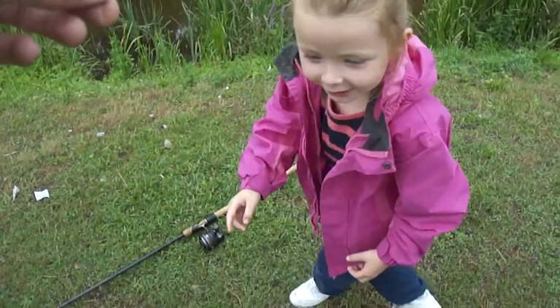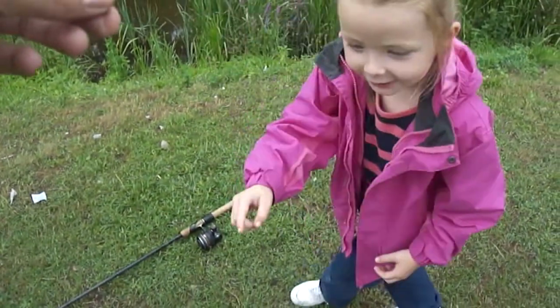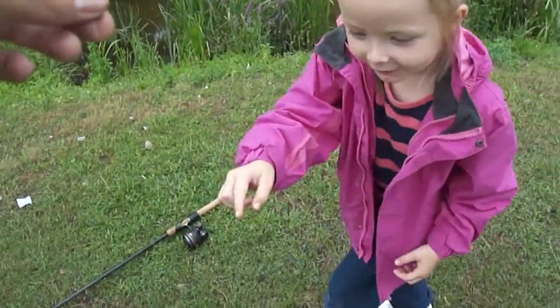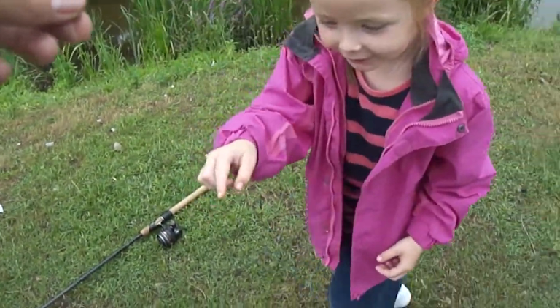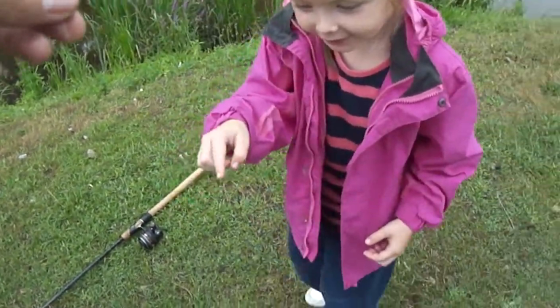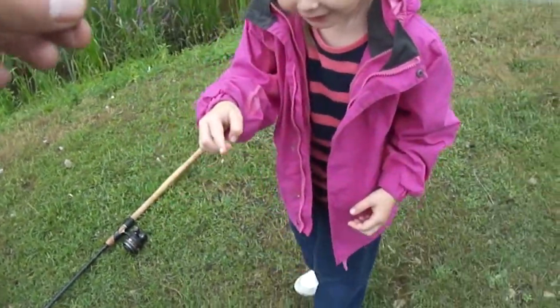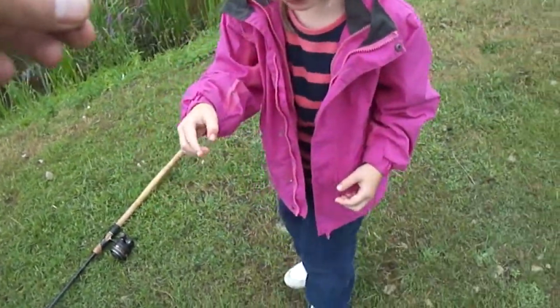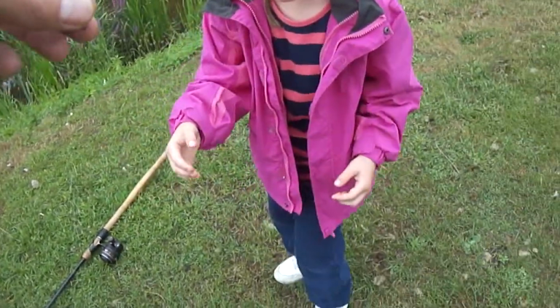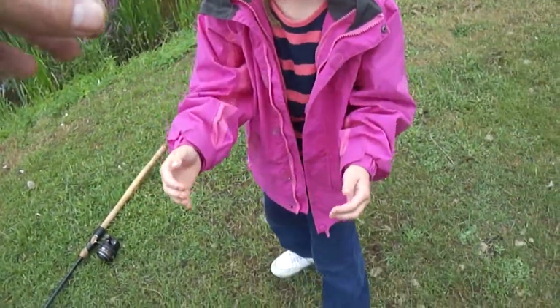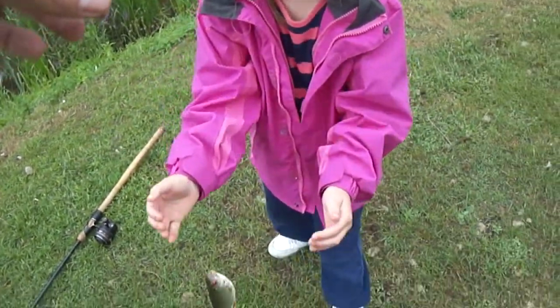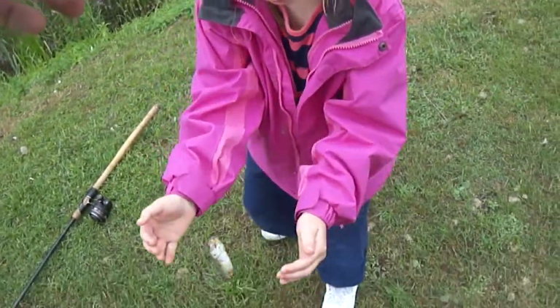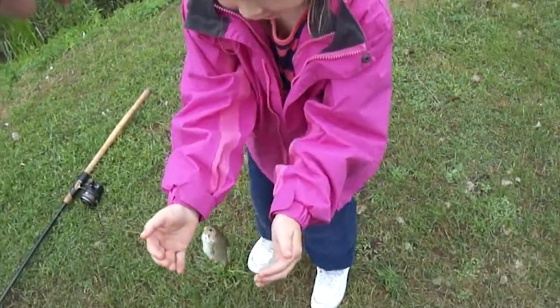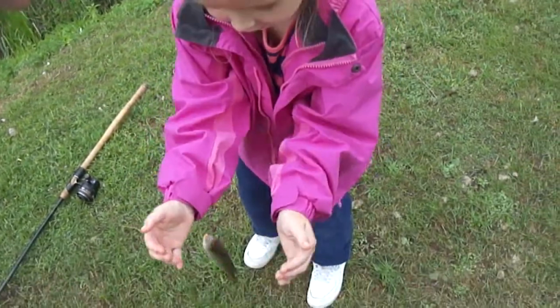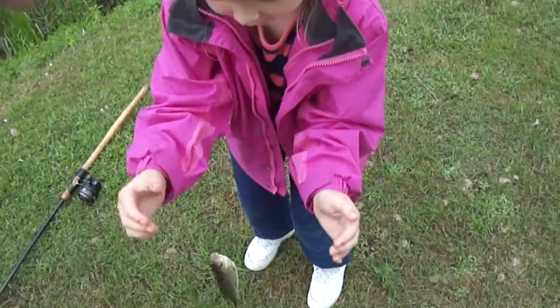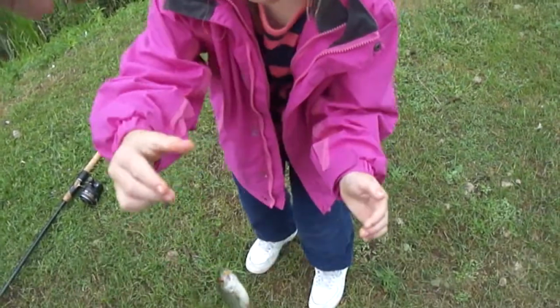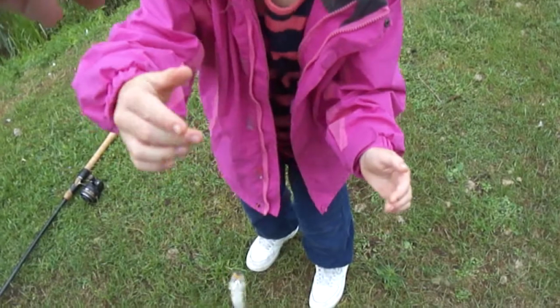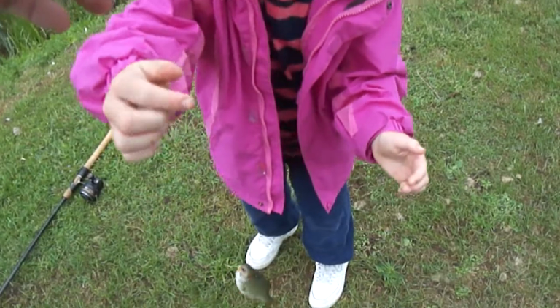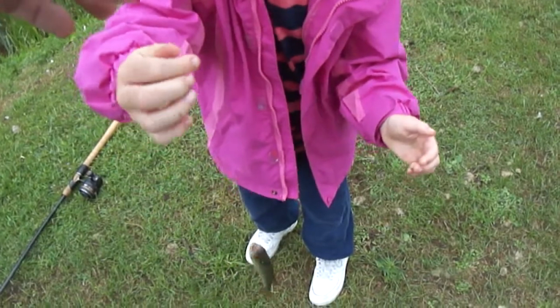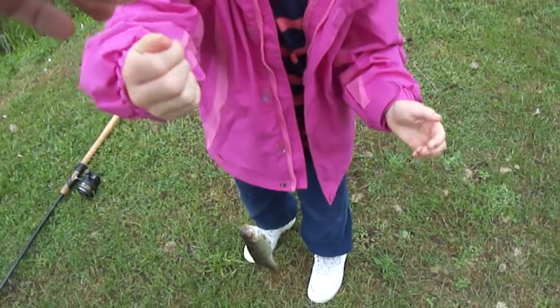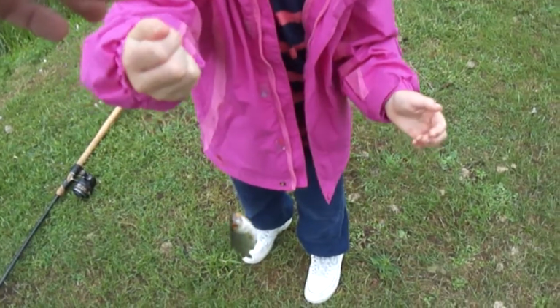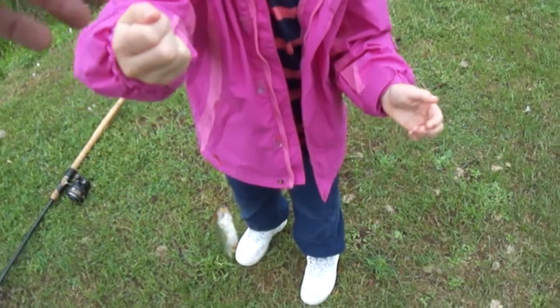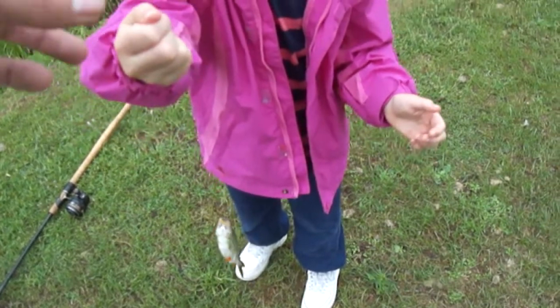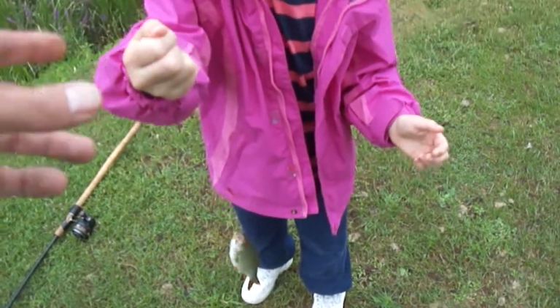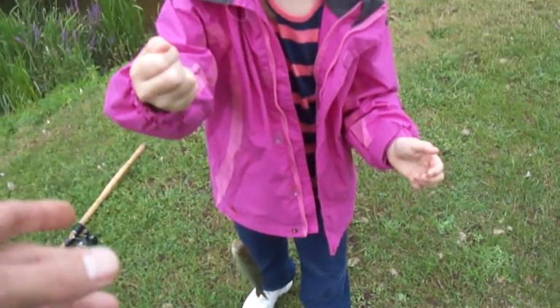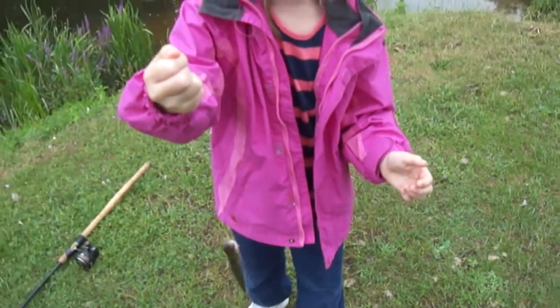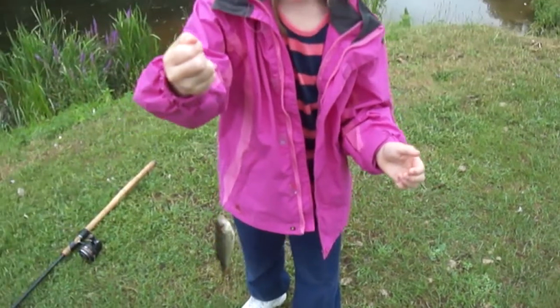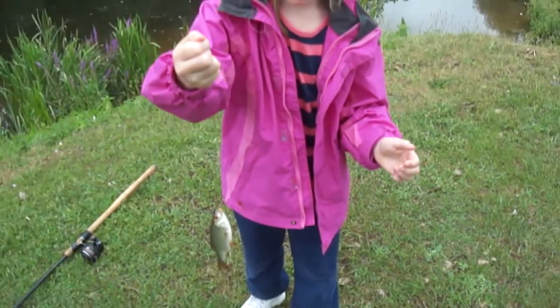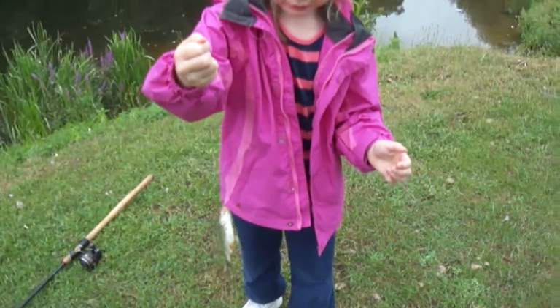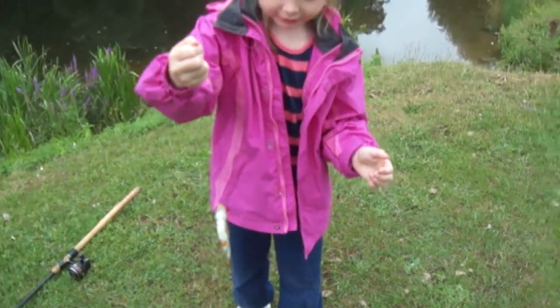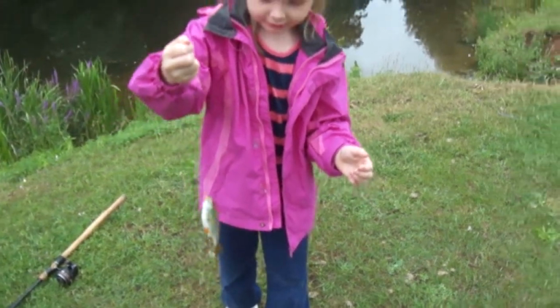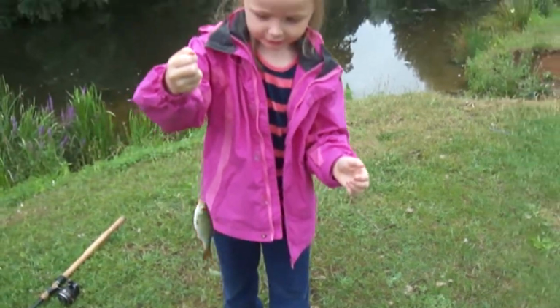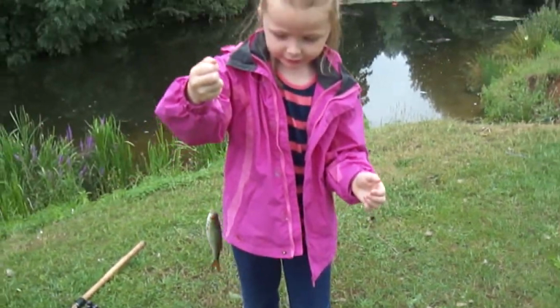Hold on to your fish. Hold the line. Hold the line, baby. That's it. Show people your fish.